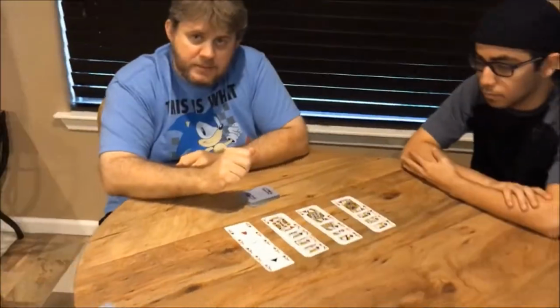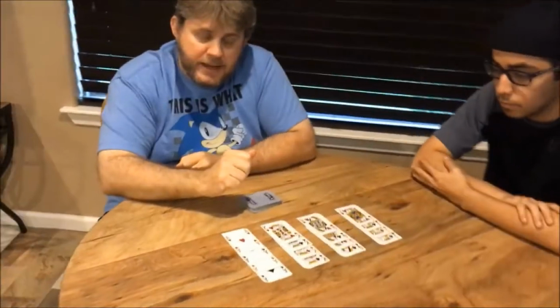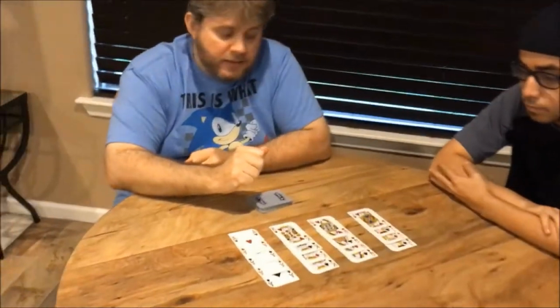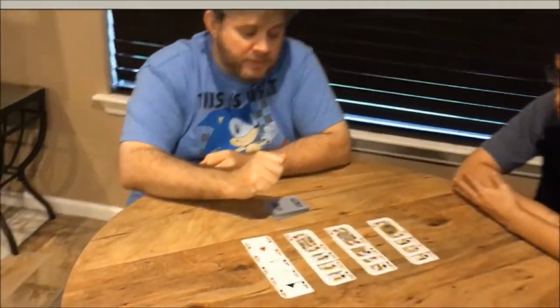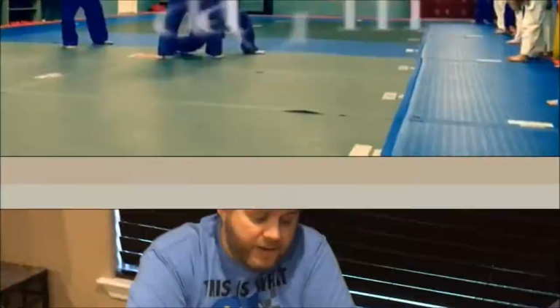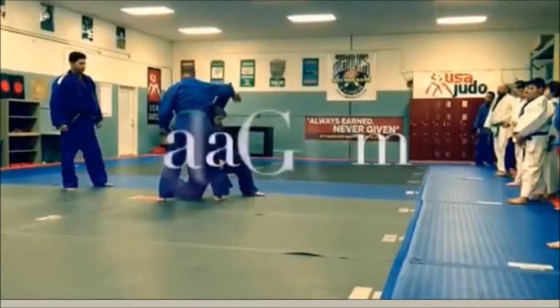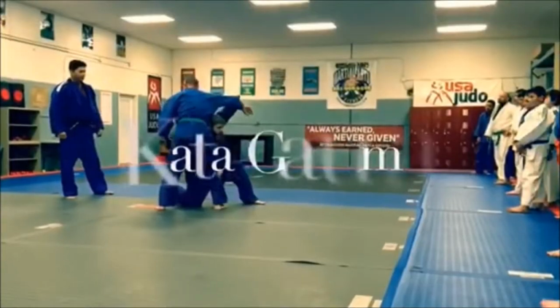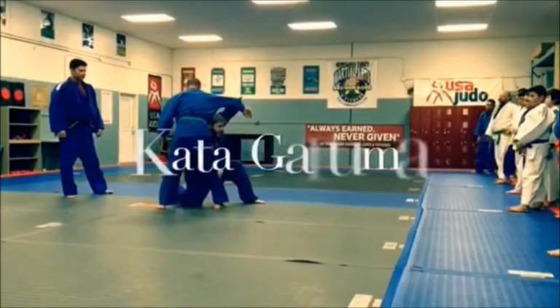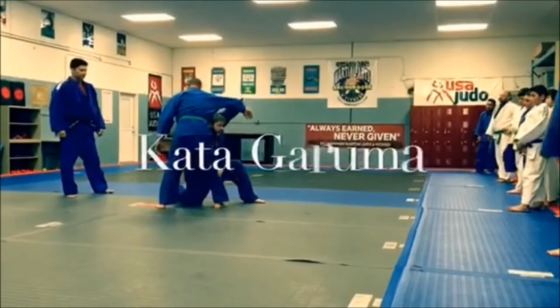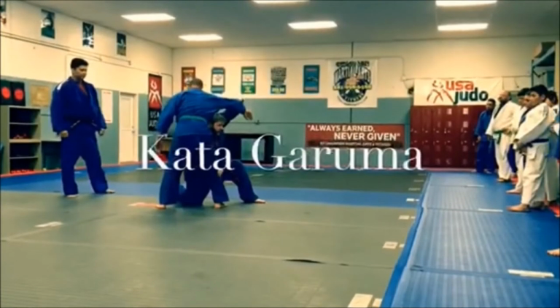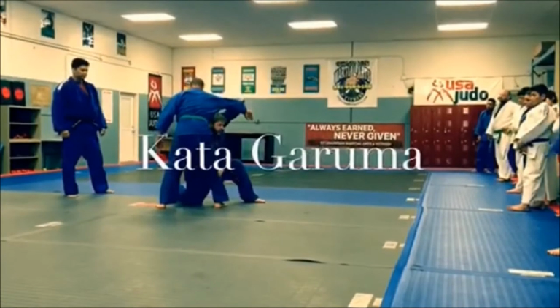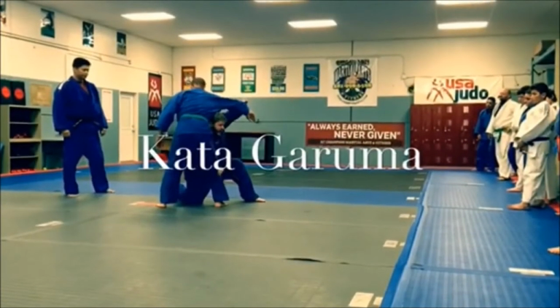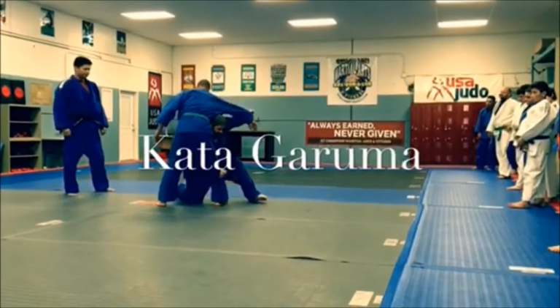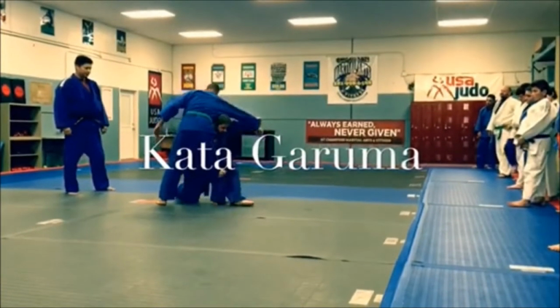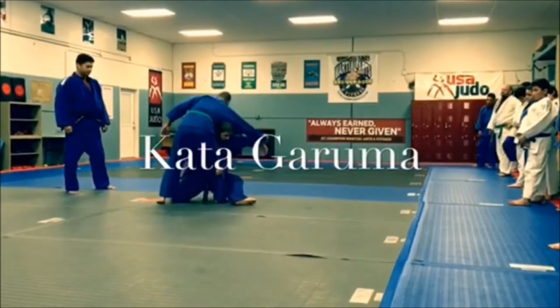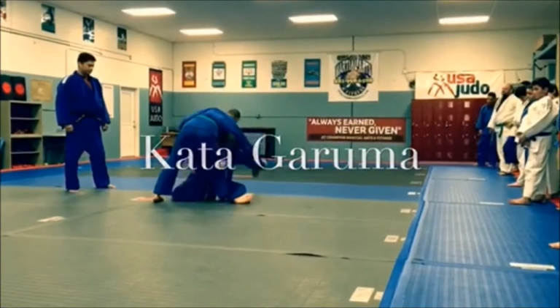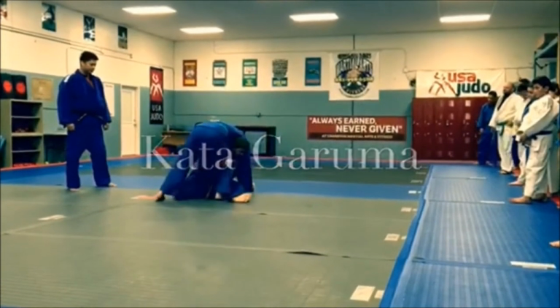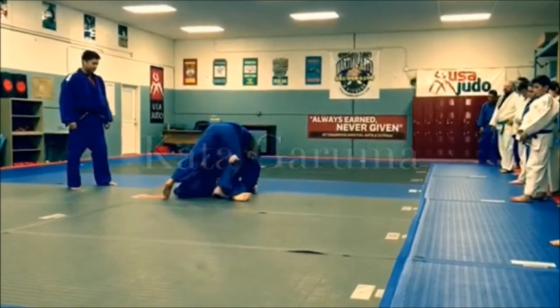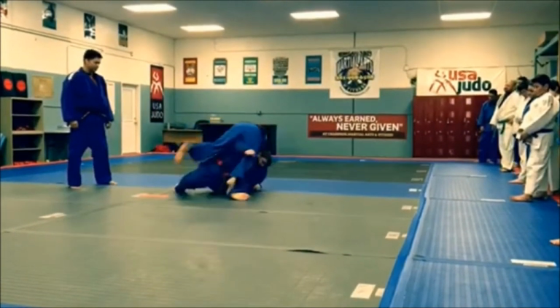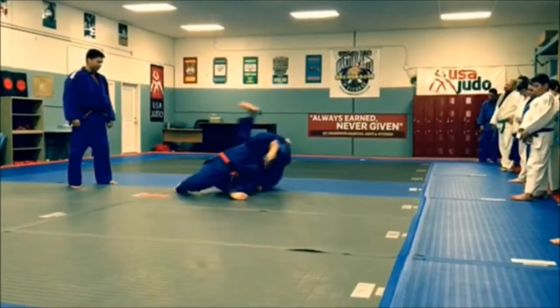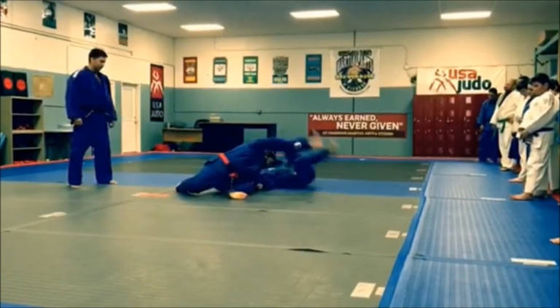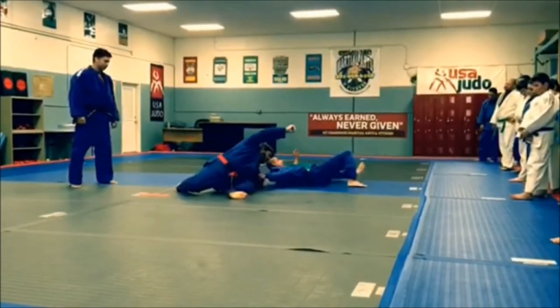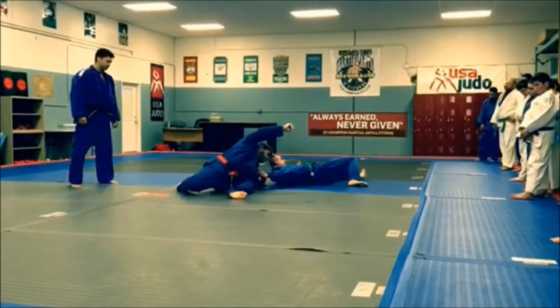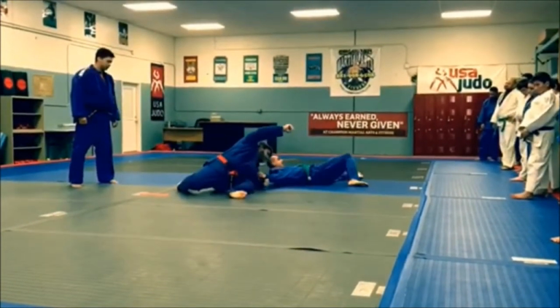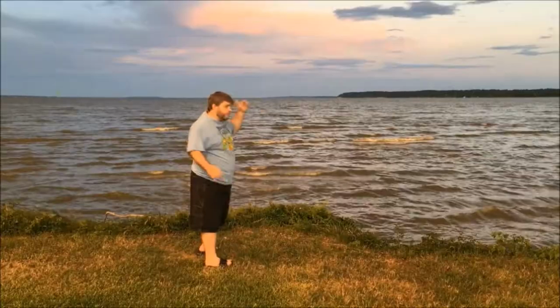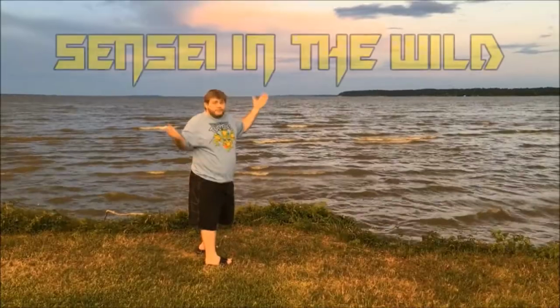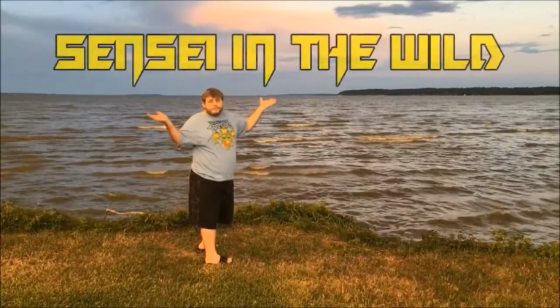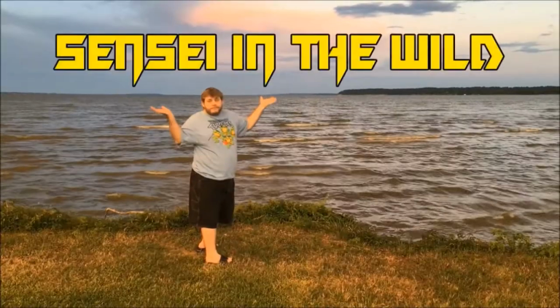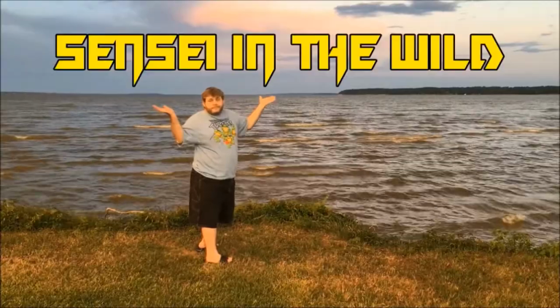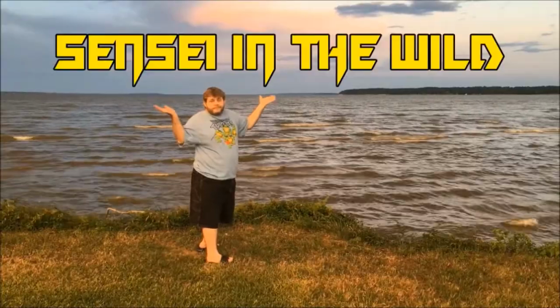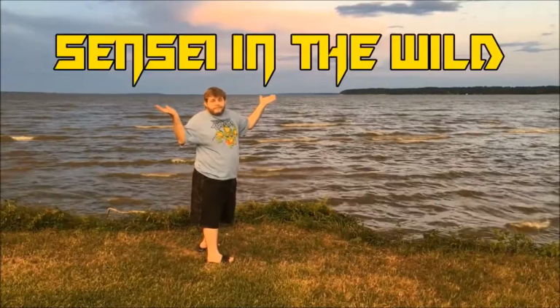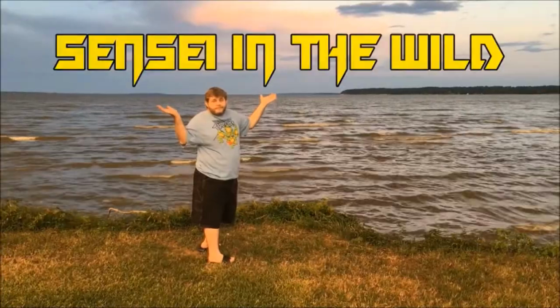This is Sensei Buck Snyder. I'm a martial artist, nature lover, and total nerd. Come have fun with Sensei in the Wild.